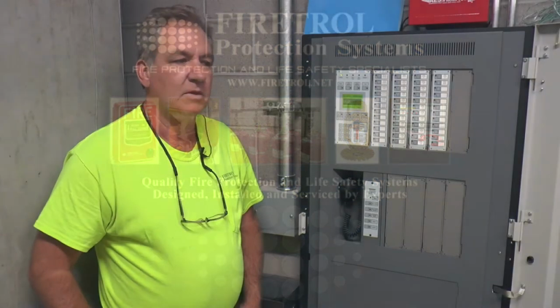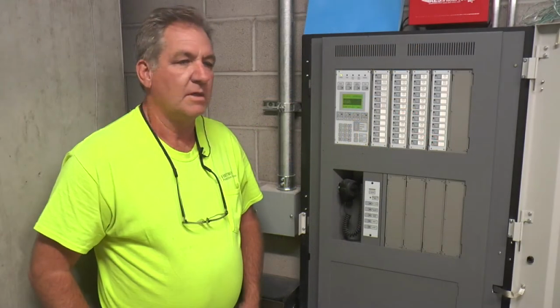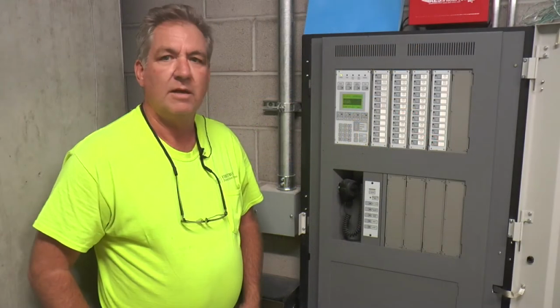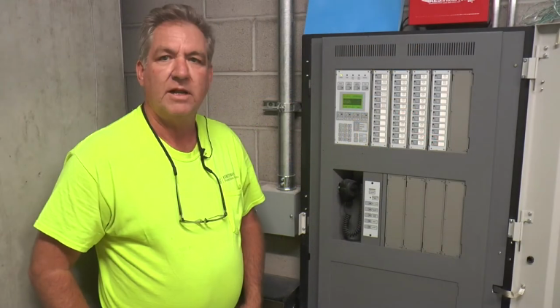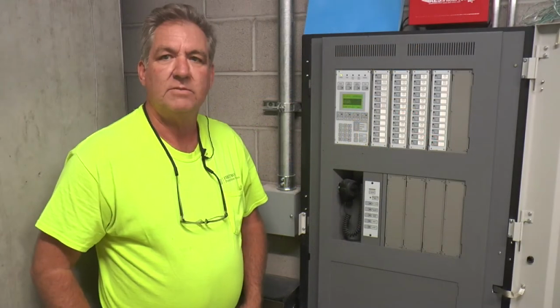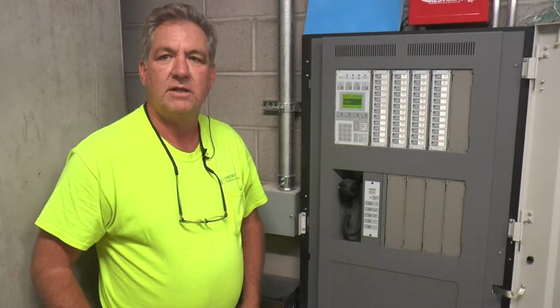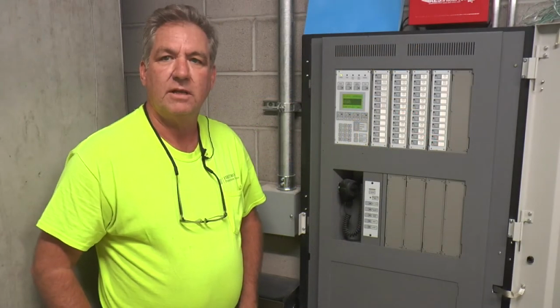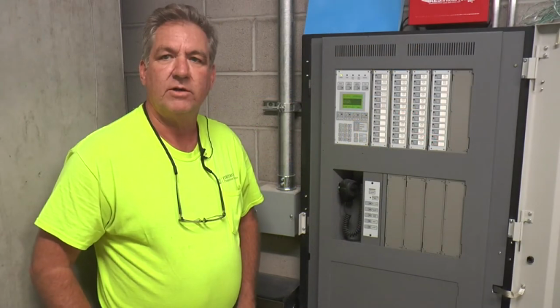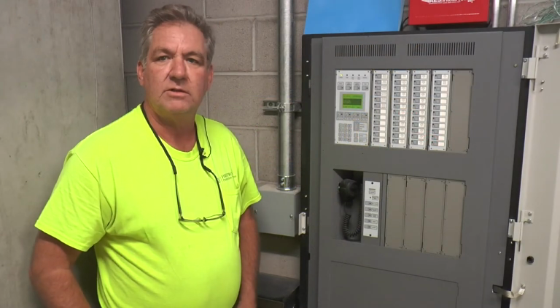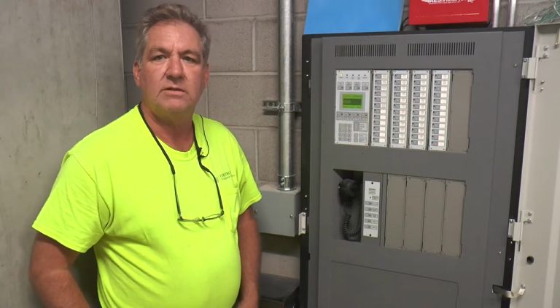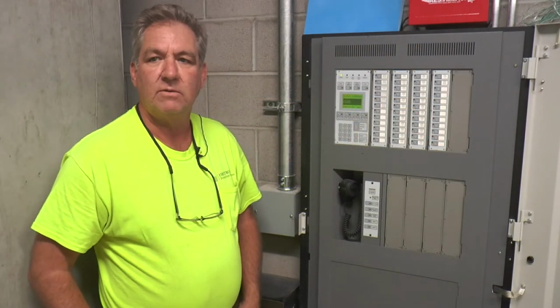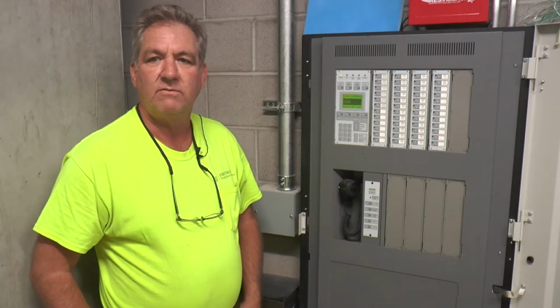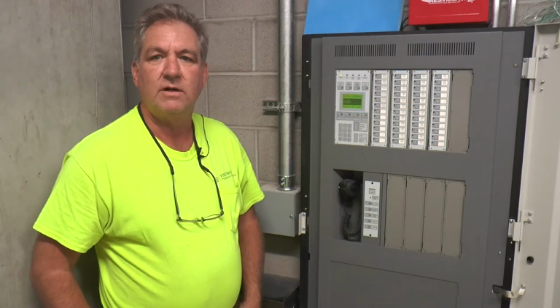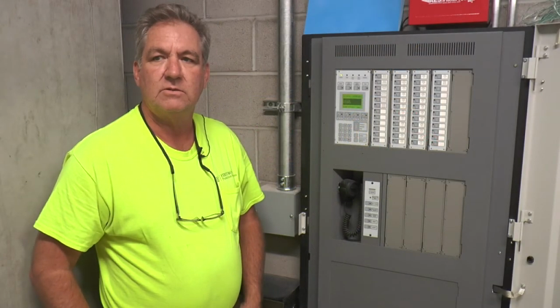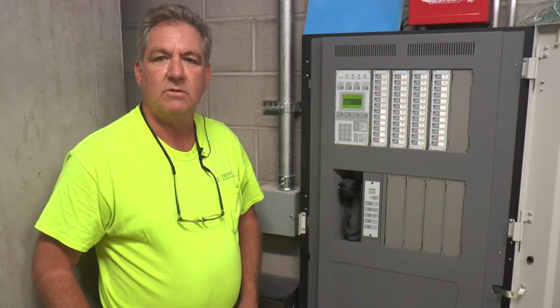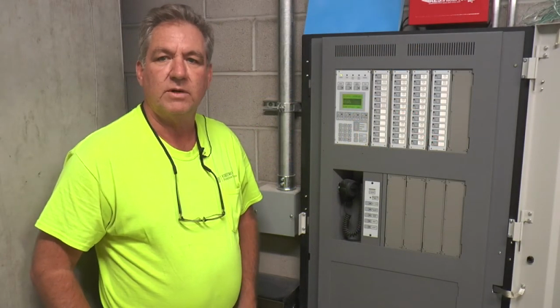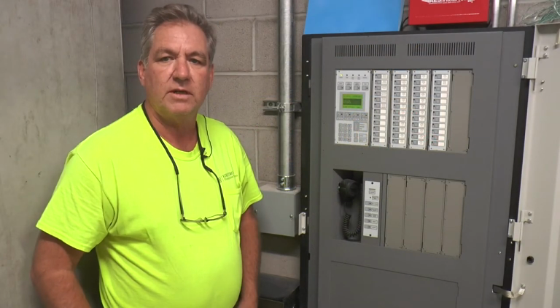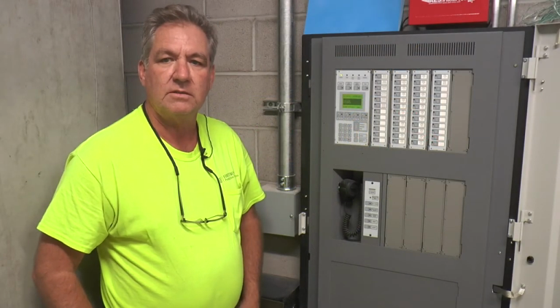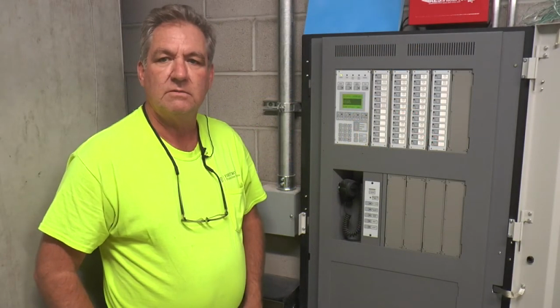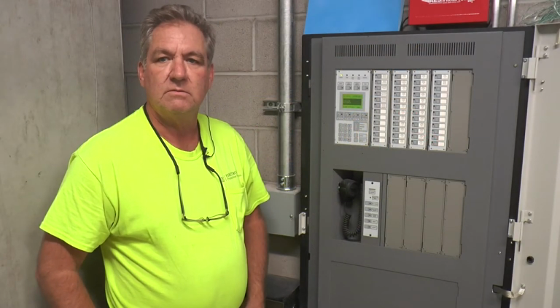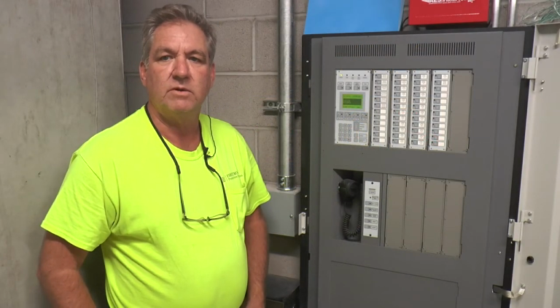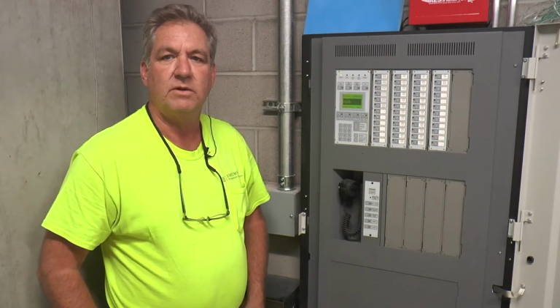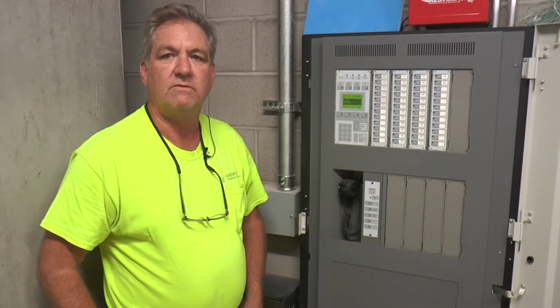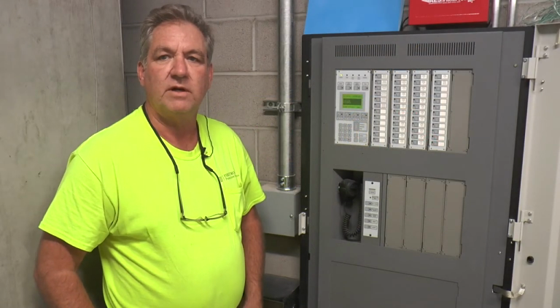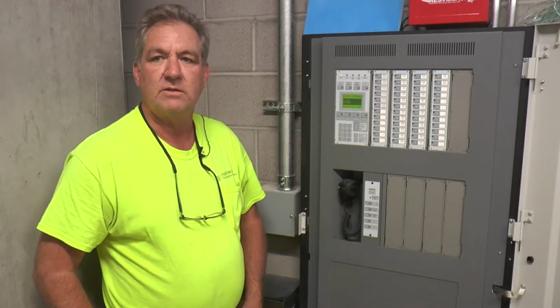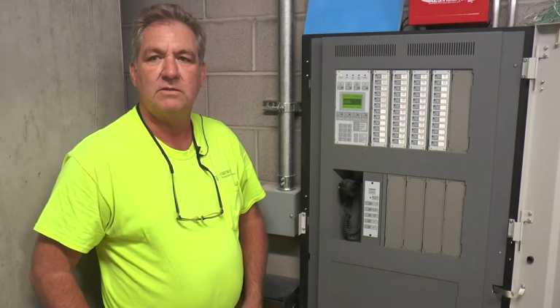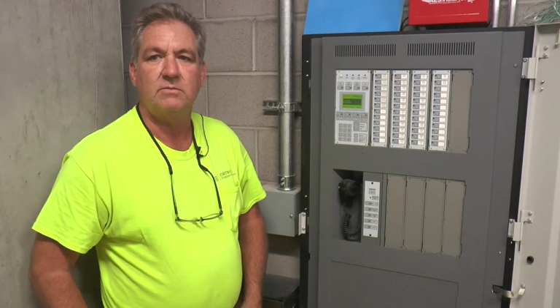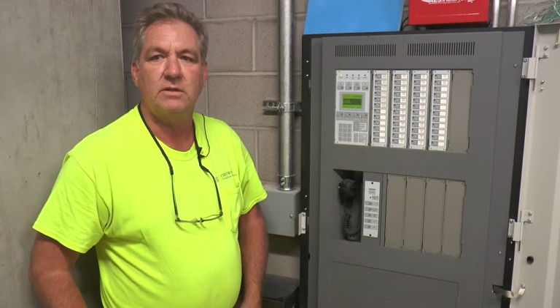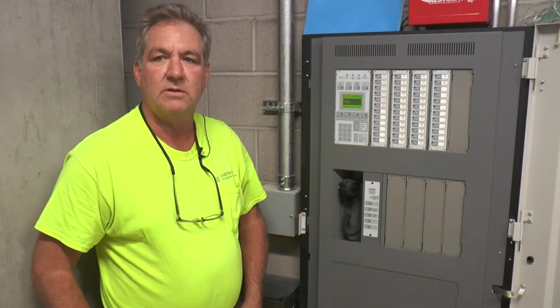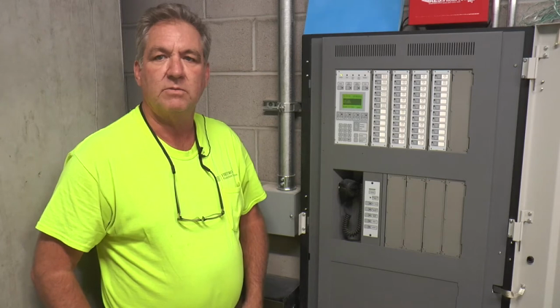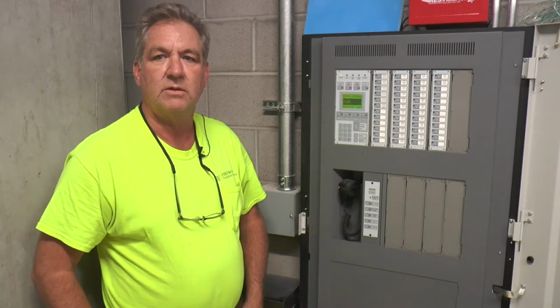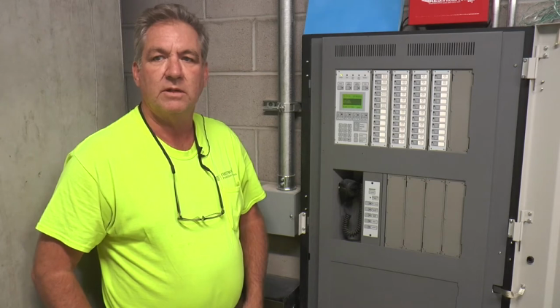My name is Dan Richards. I'm with Fire Troll Protection. We put the fire system in this building.